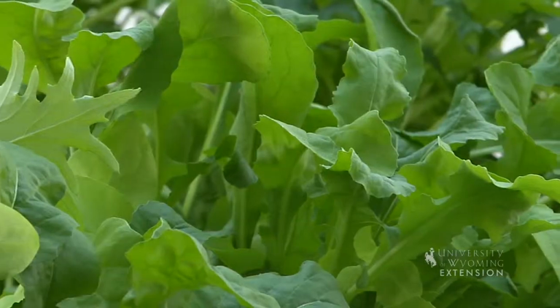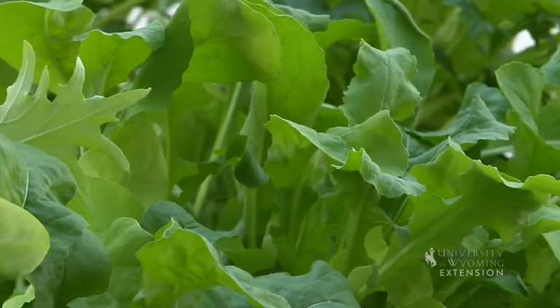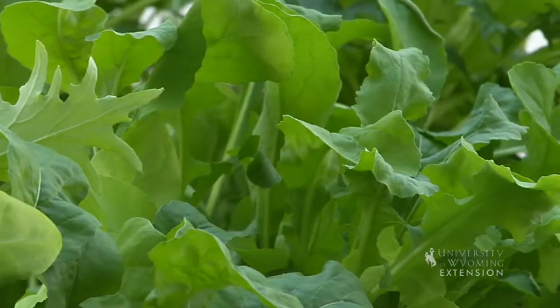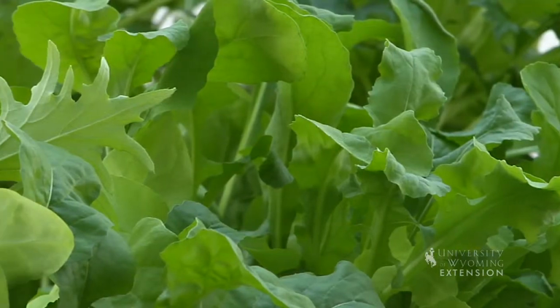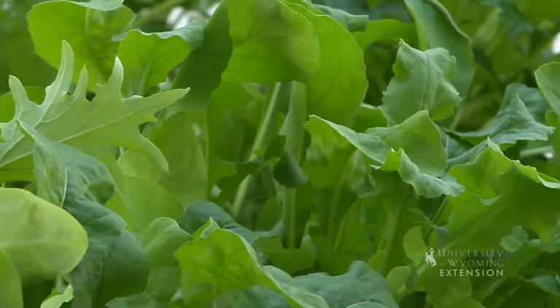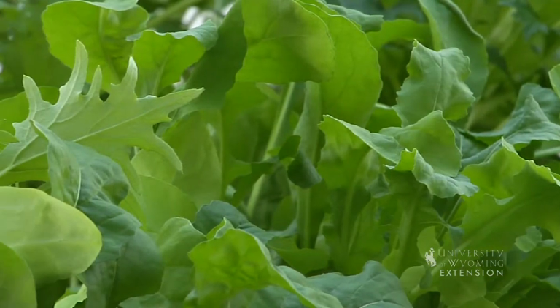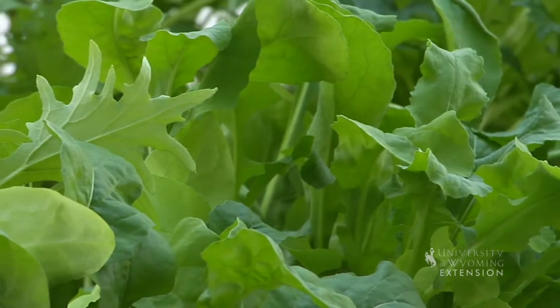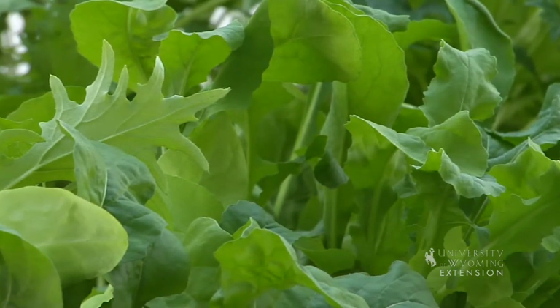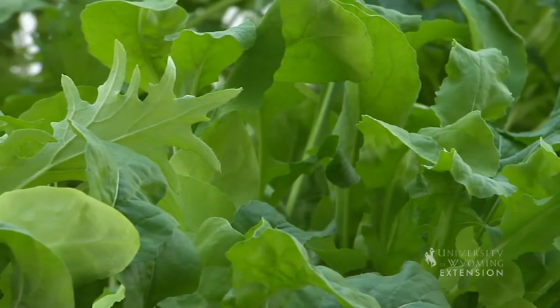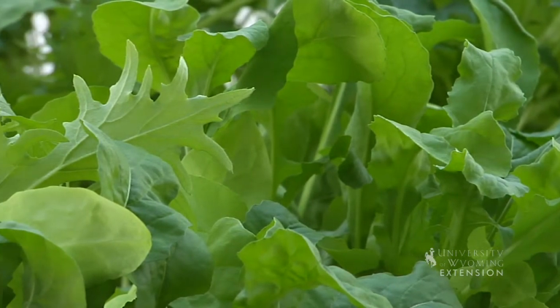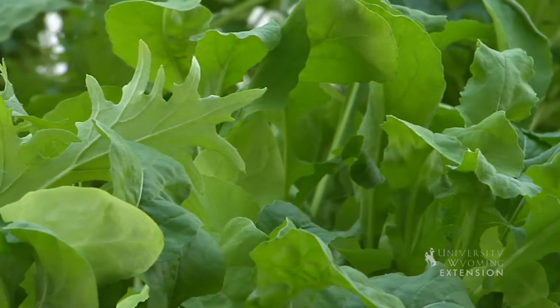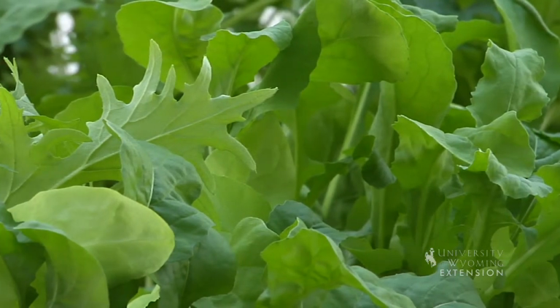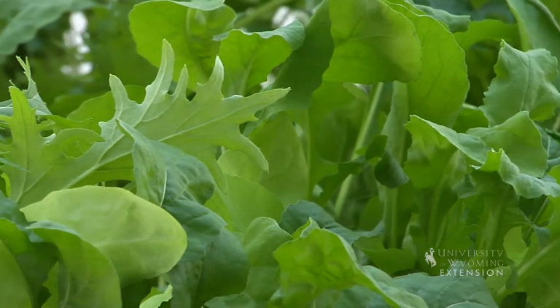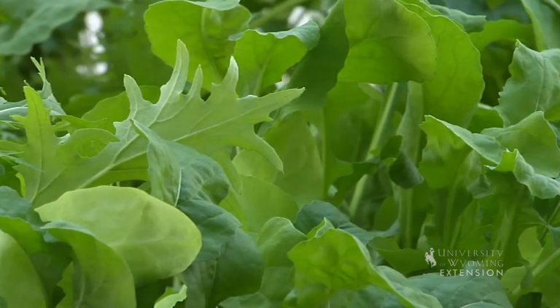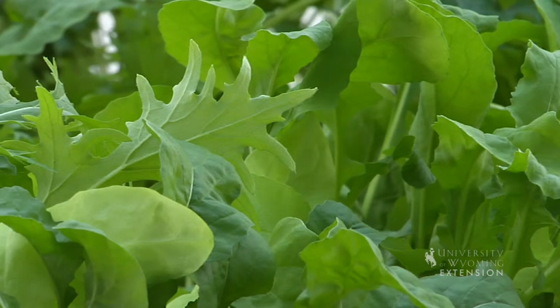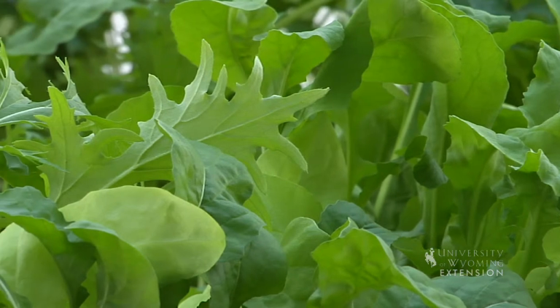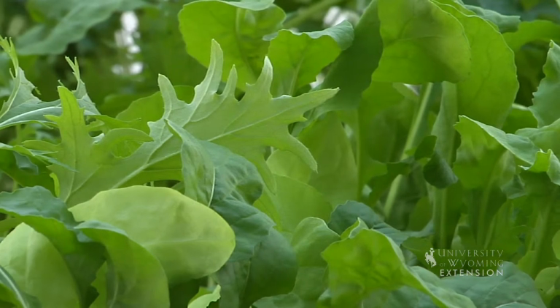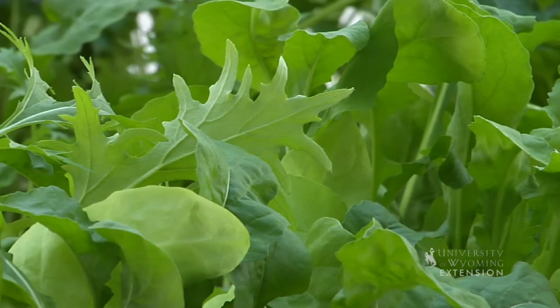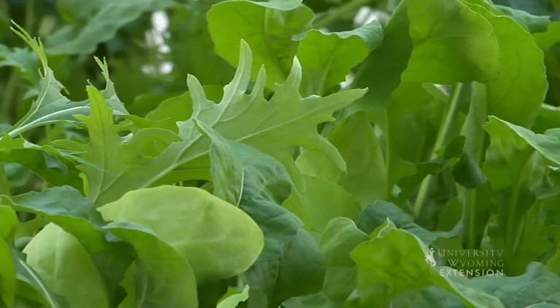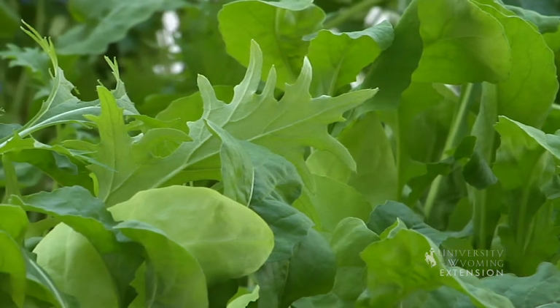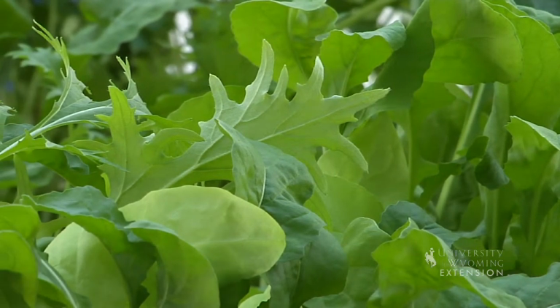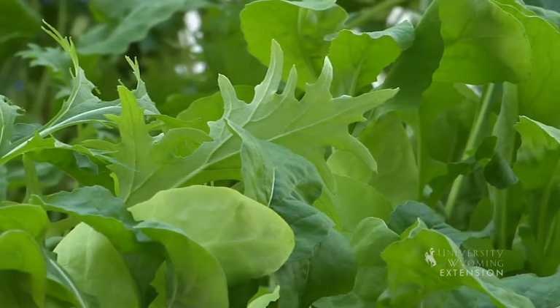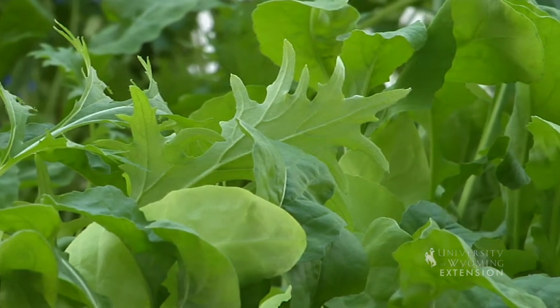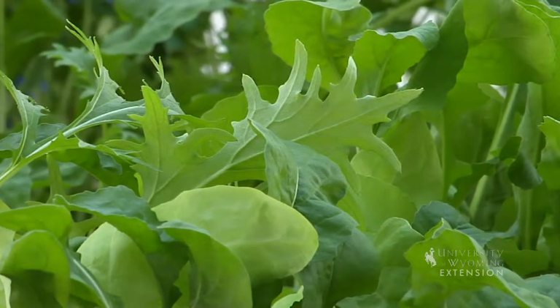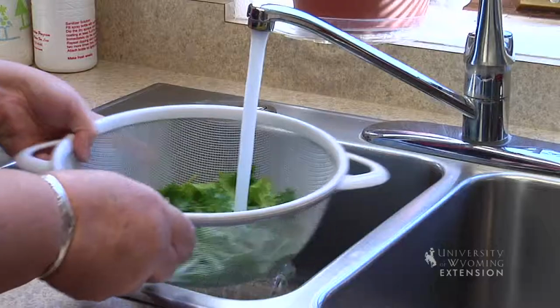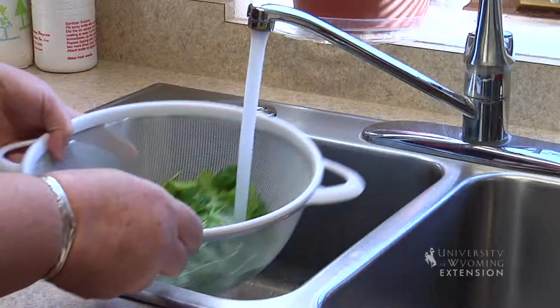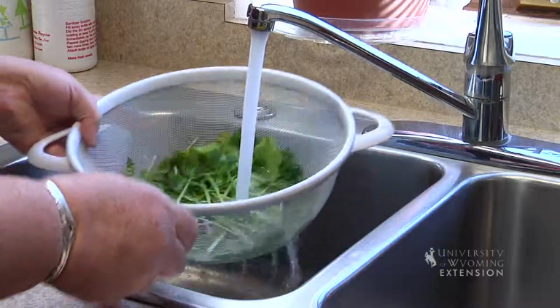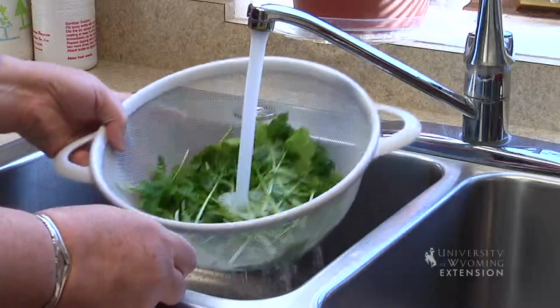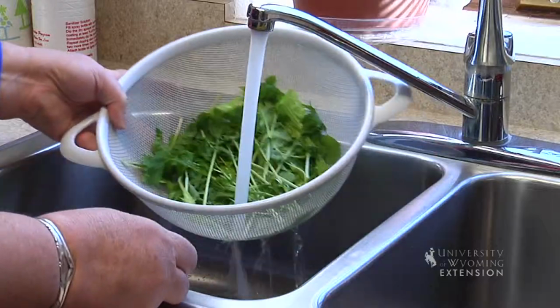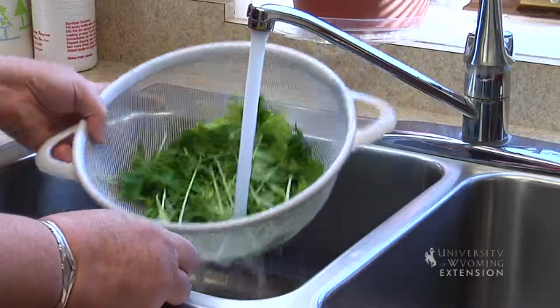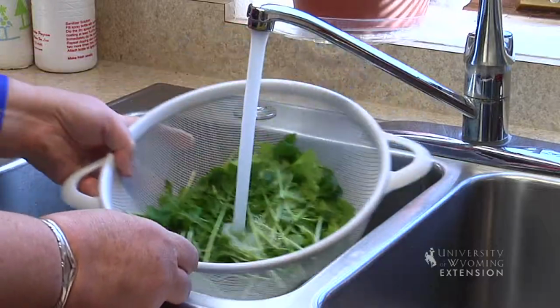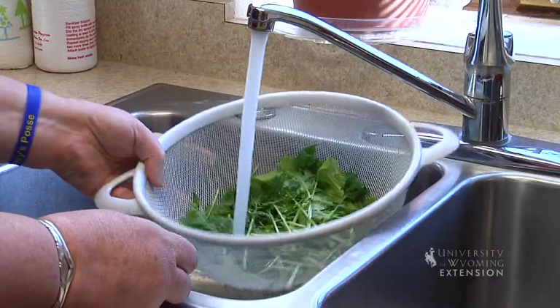Once you have your vegetables picked, you can put them in a colander and take them into the kitchen to wash them up.